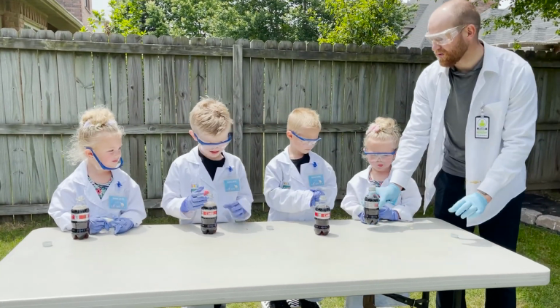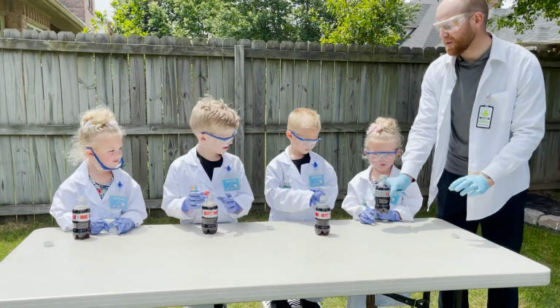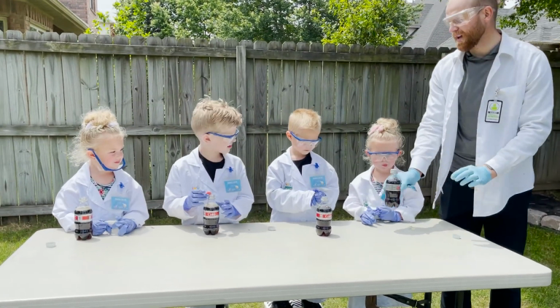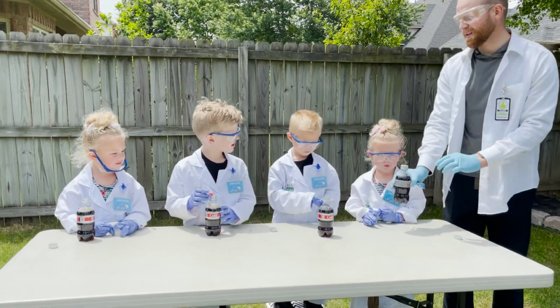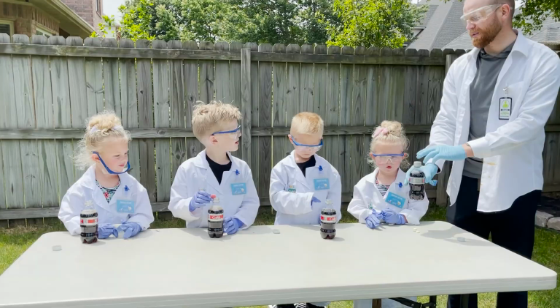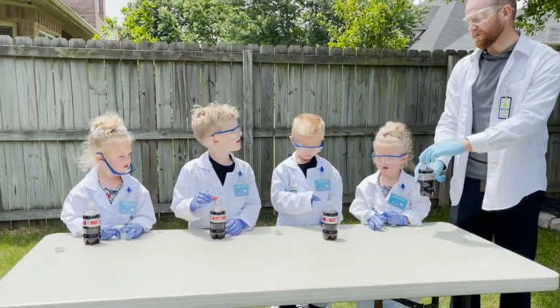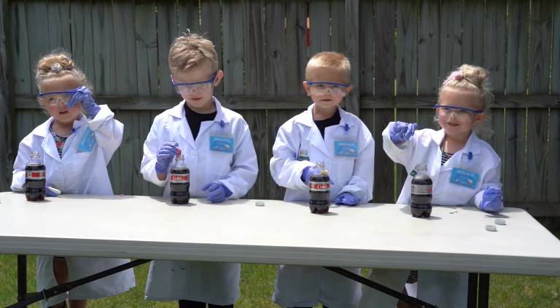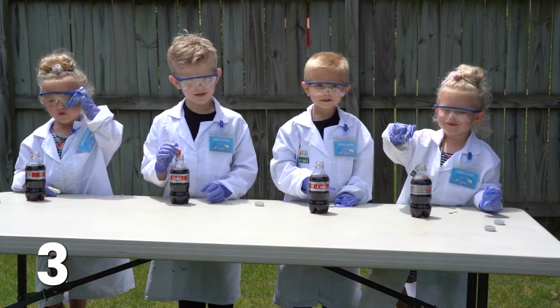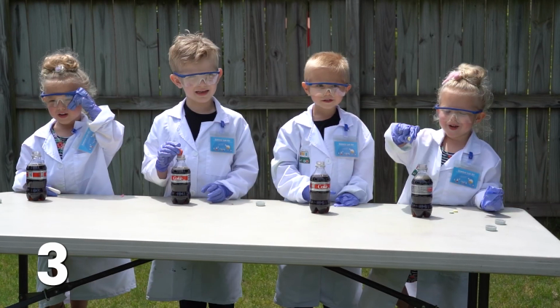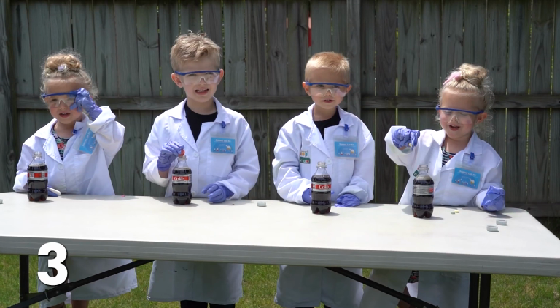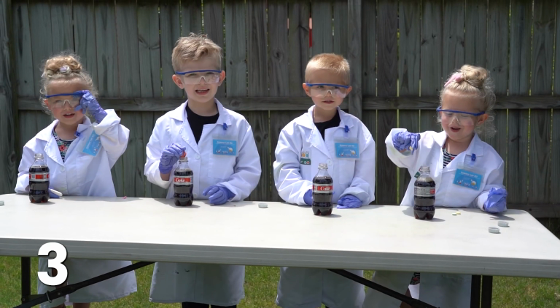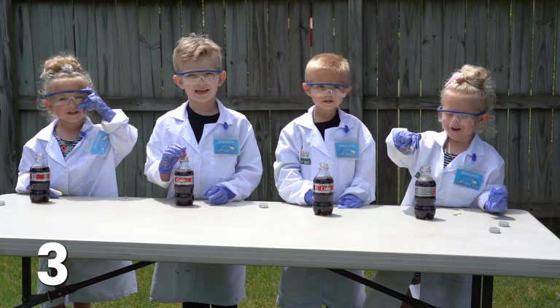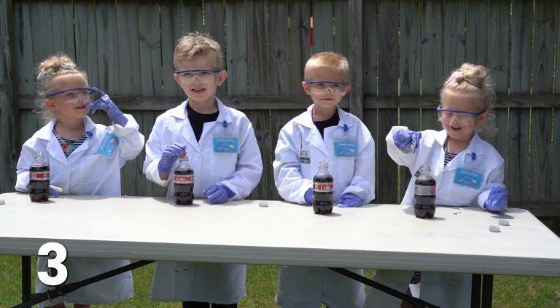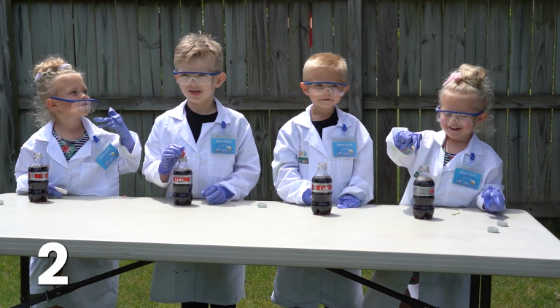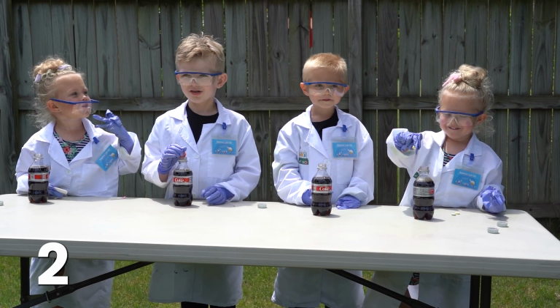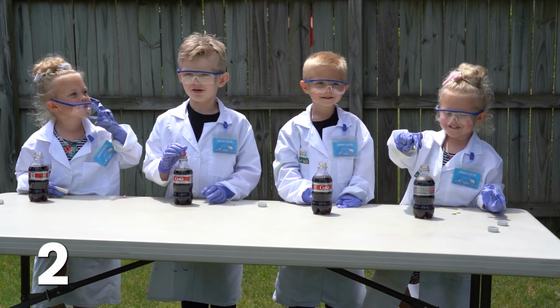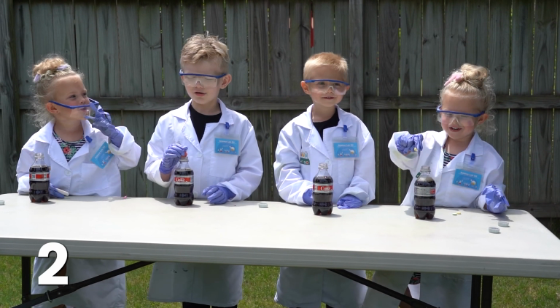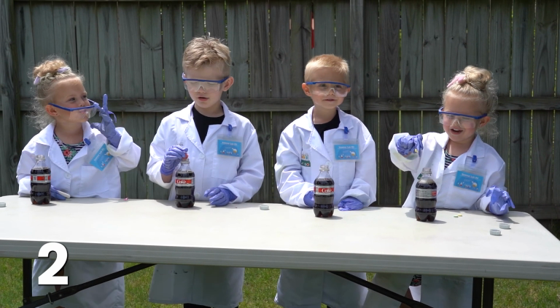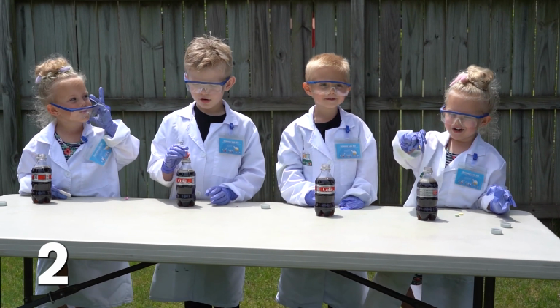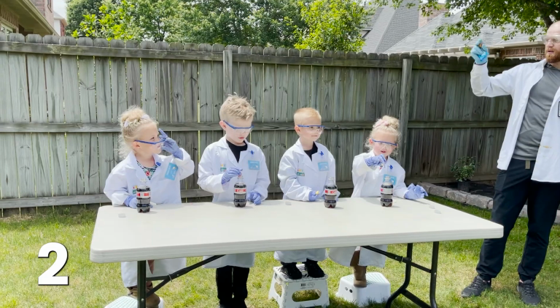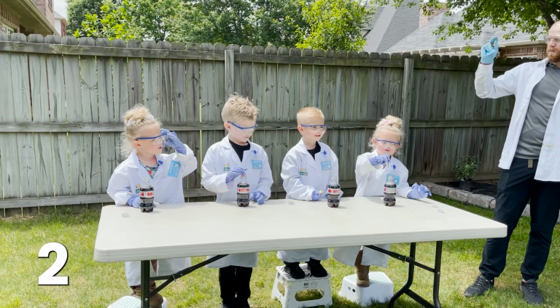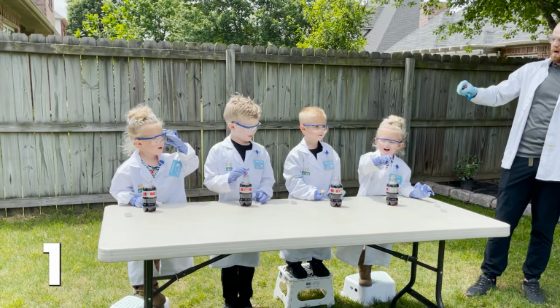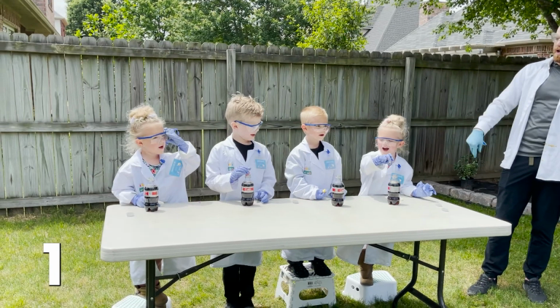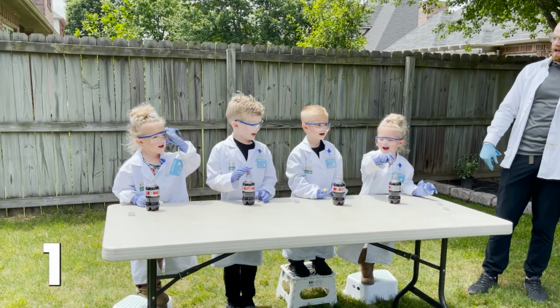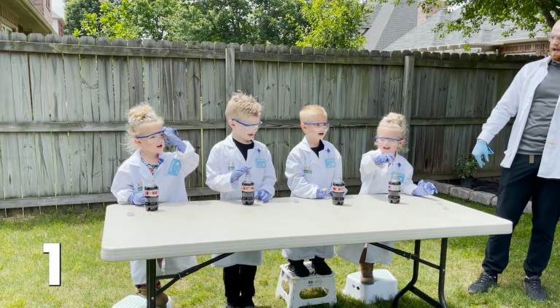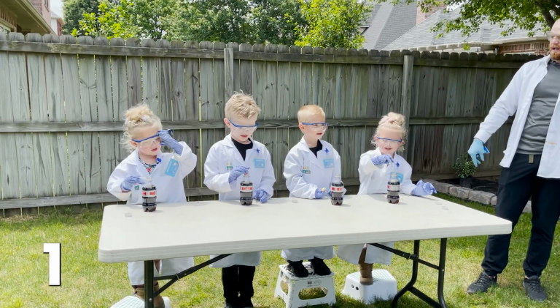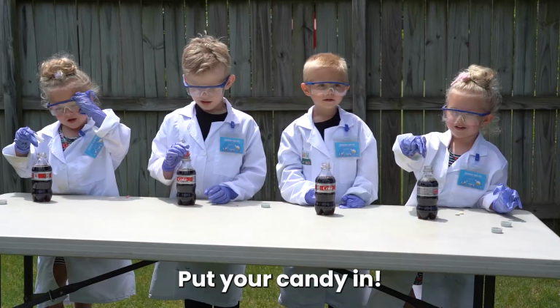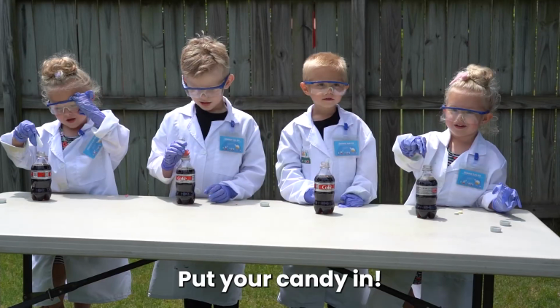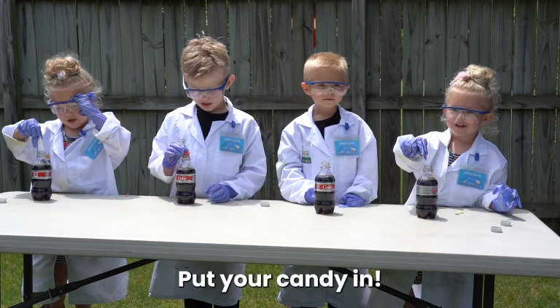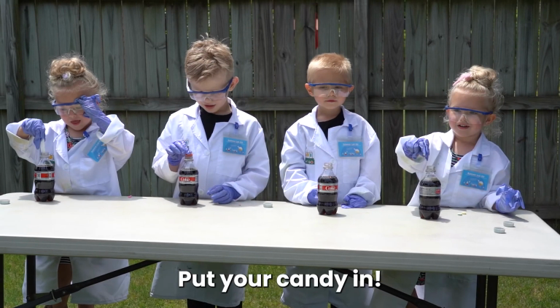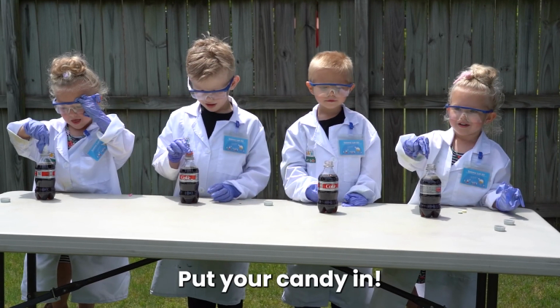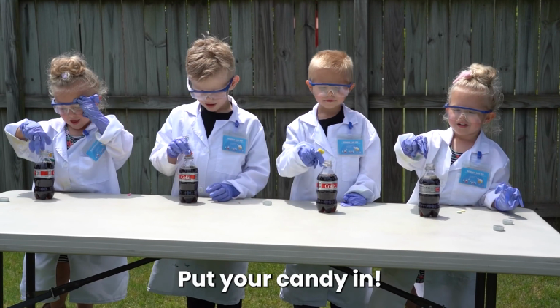Don't do it yet! Three, two, one — put your candy in!